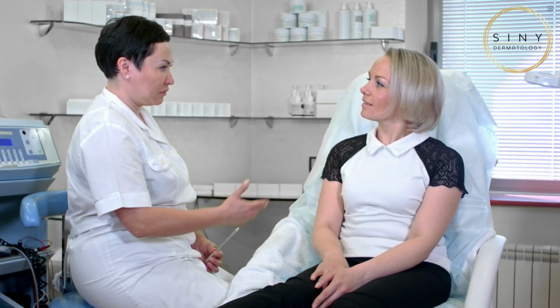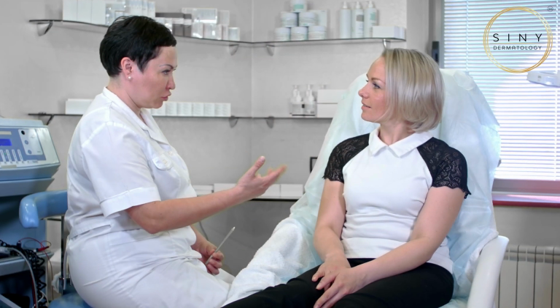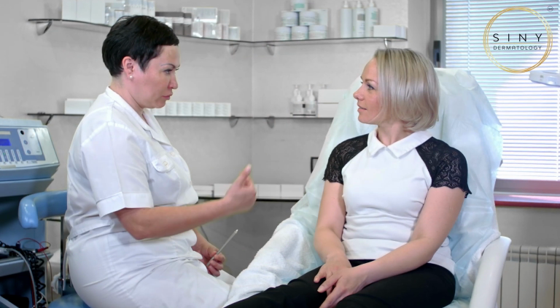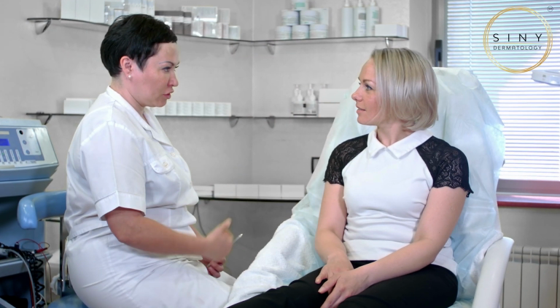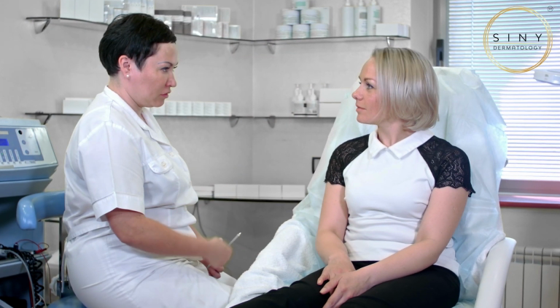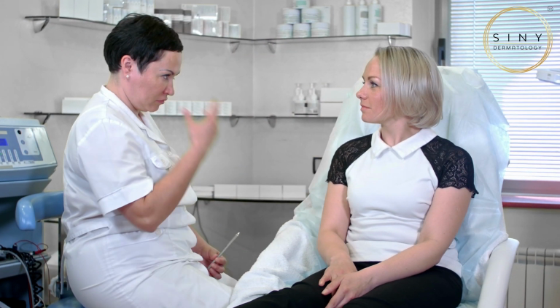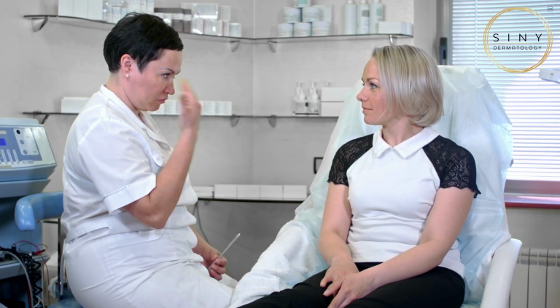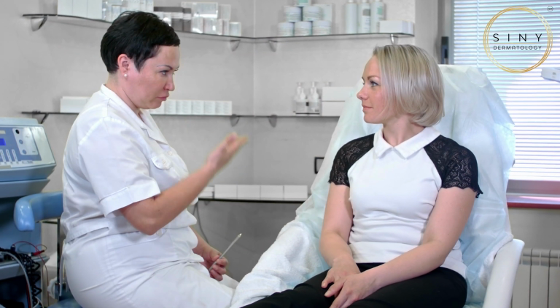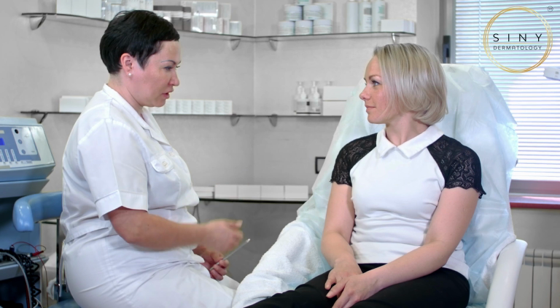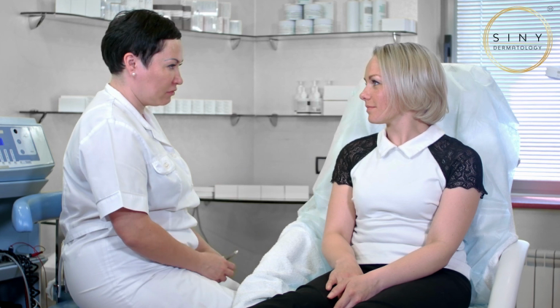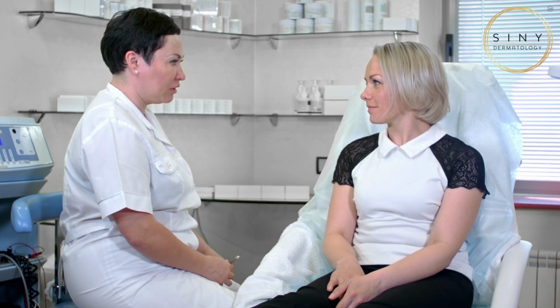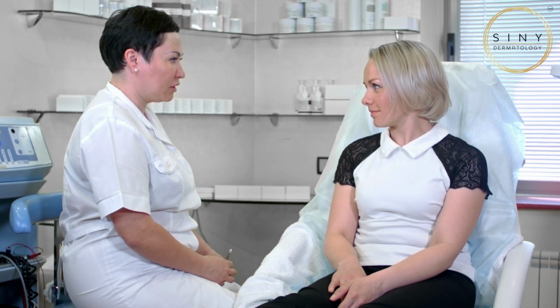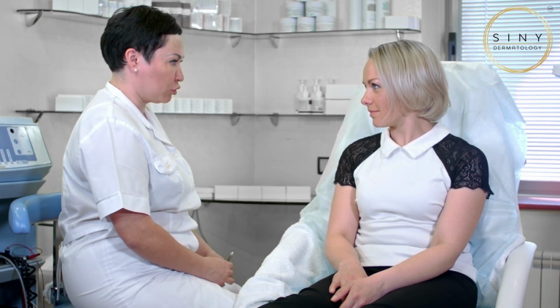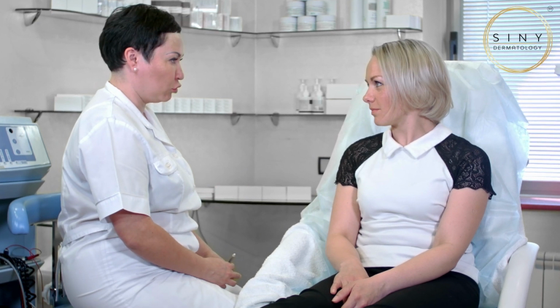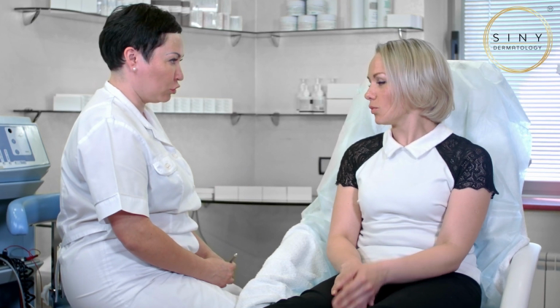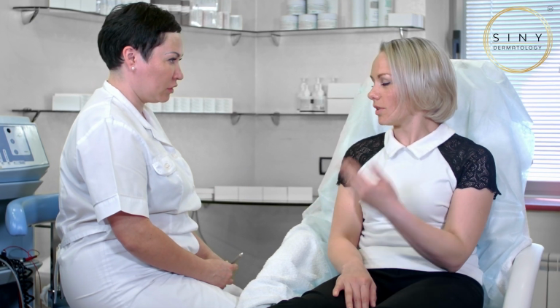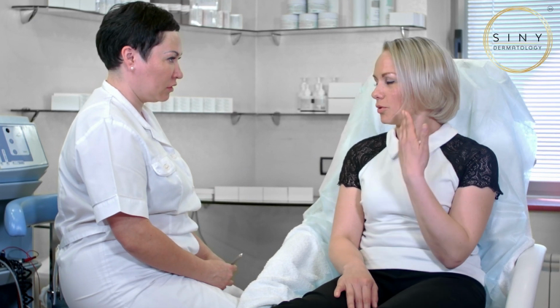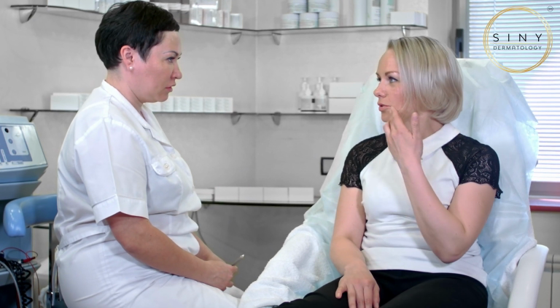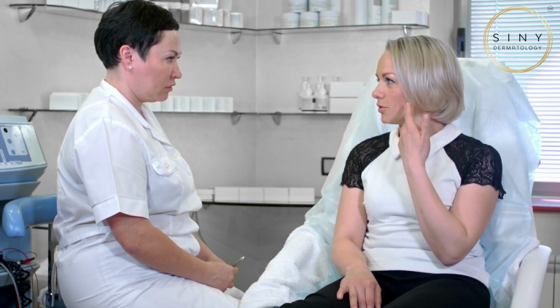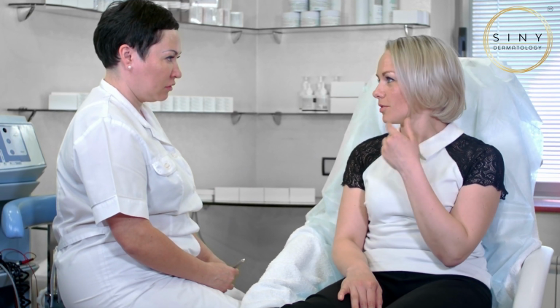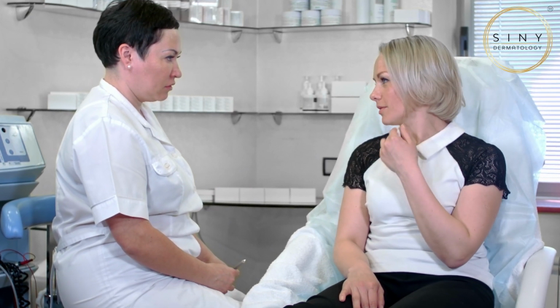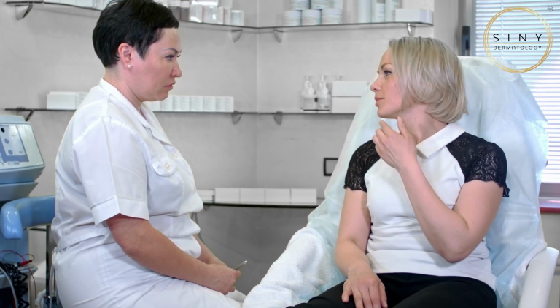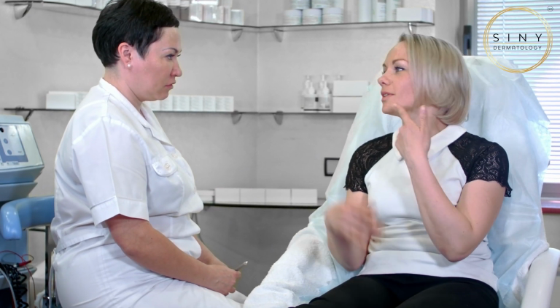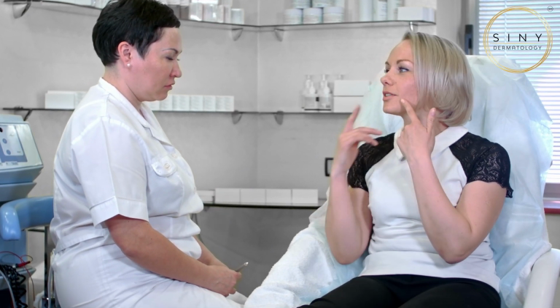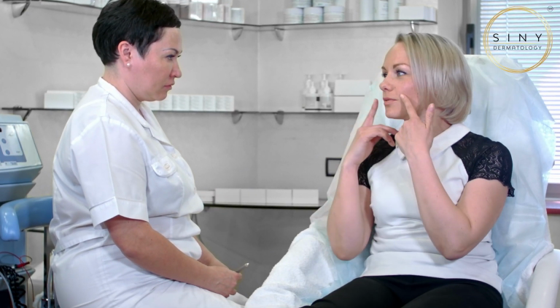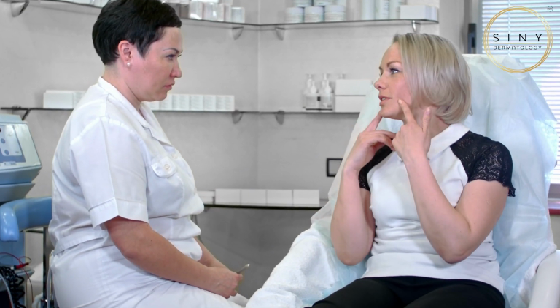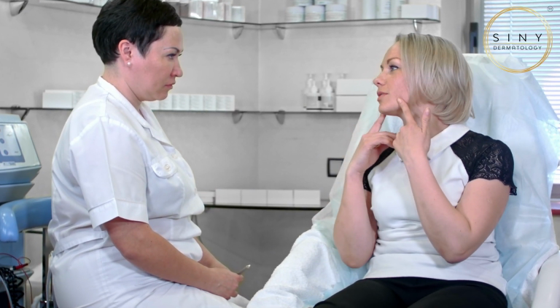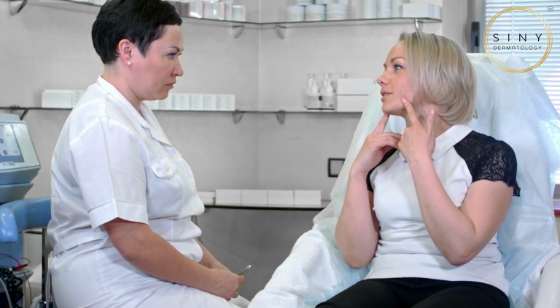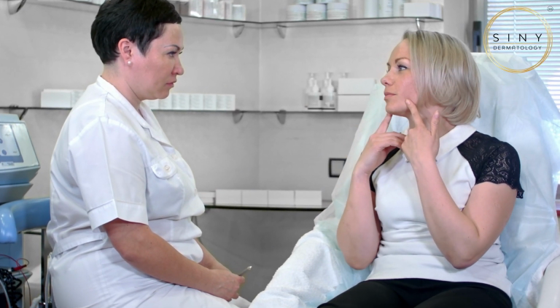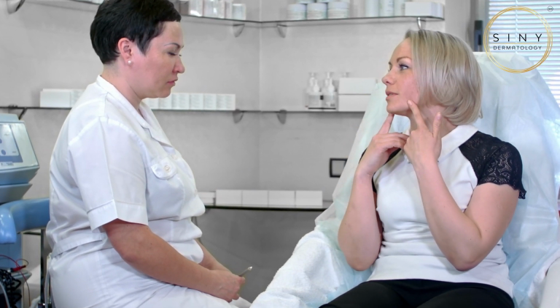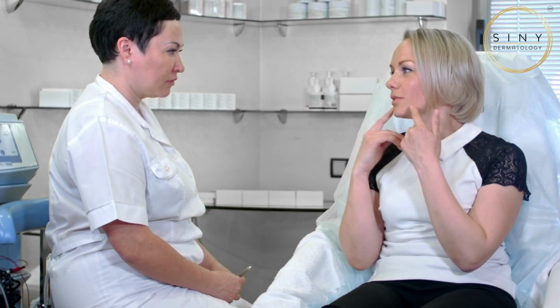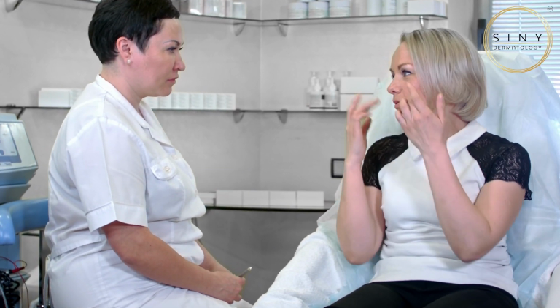At any time in your skincare journey, consider consulting with a skincare professional for further advice. We are here to help you meet your goals.